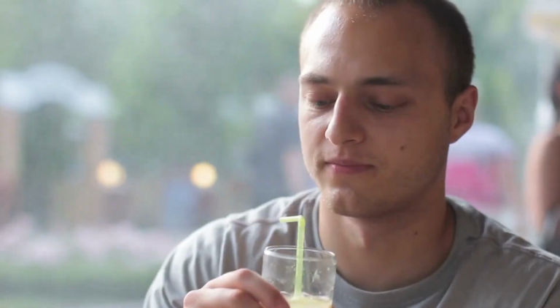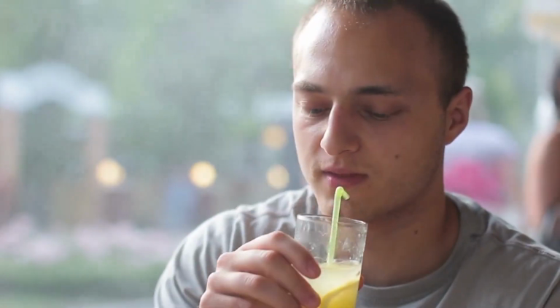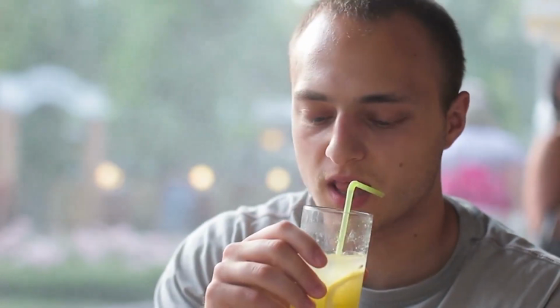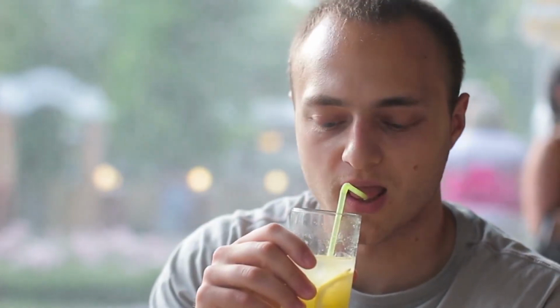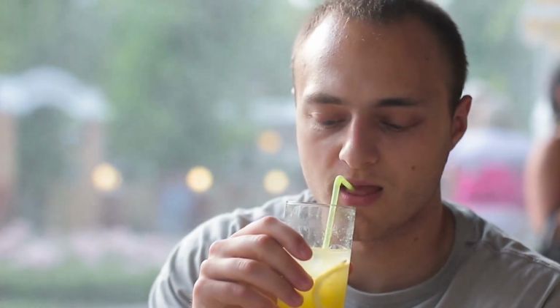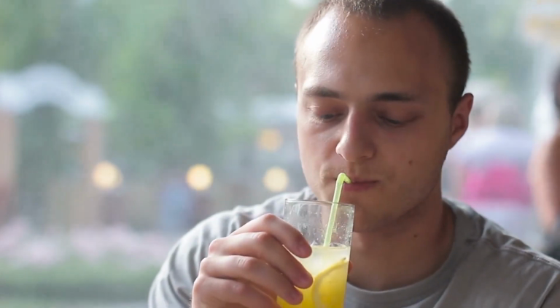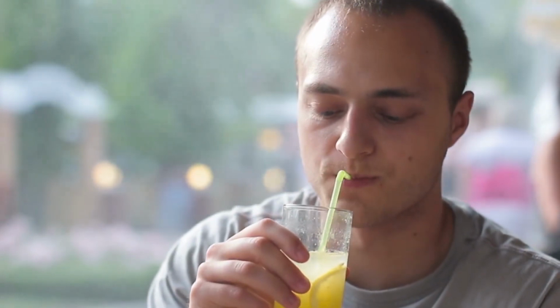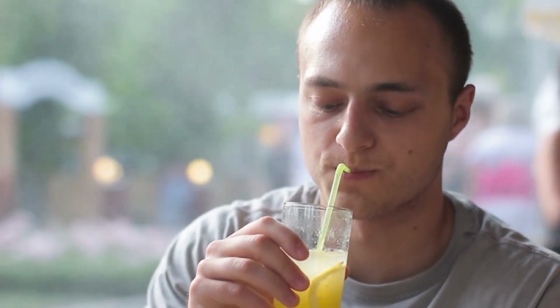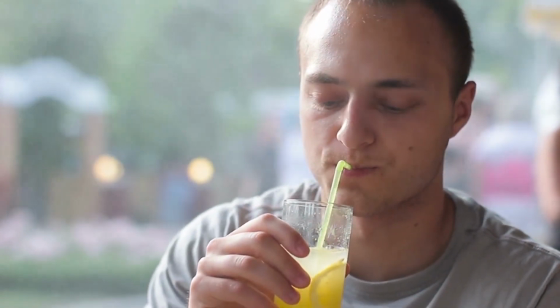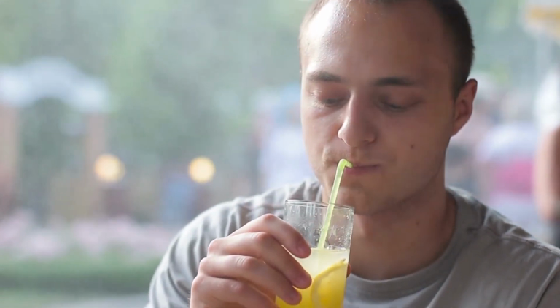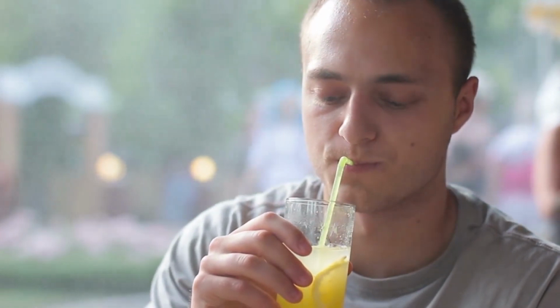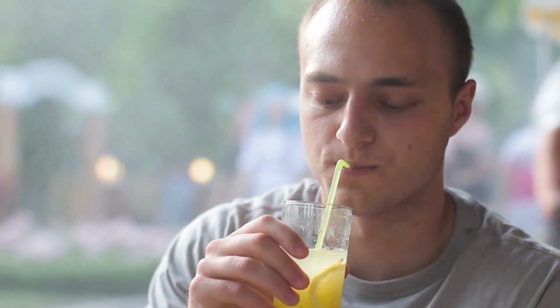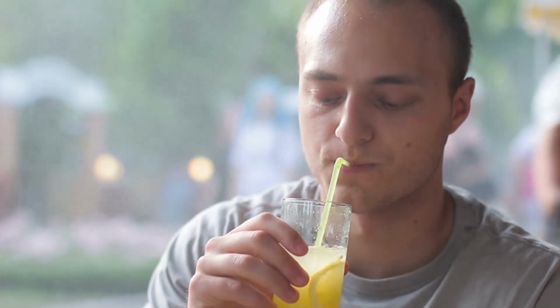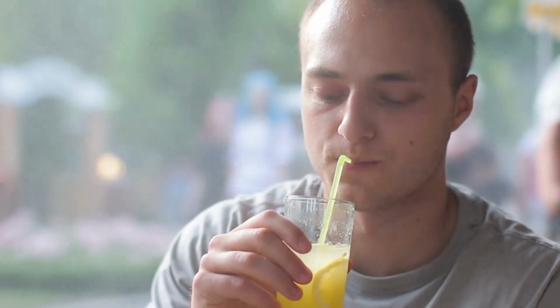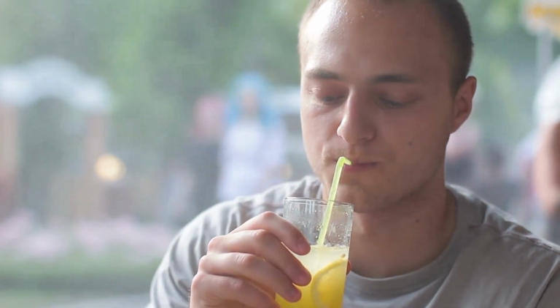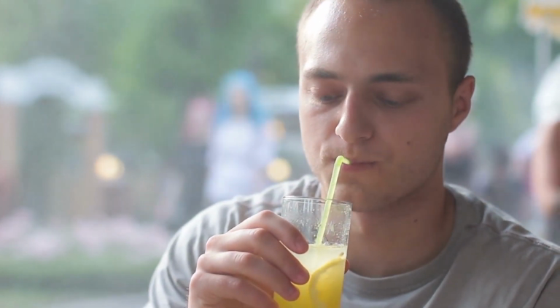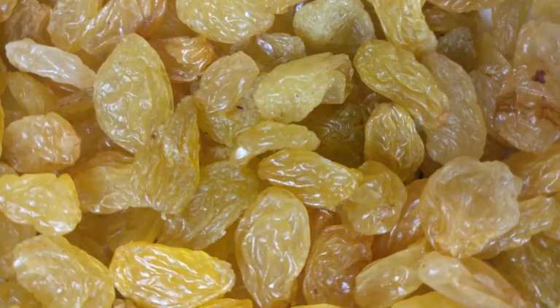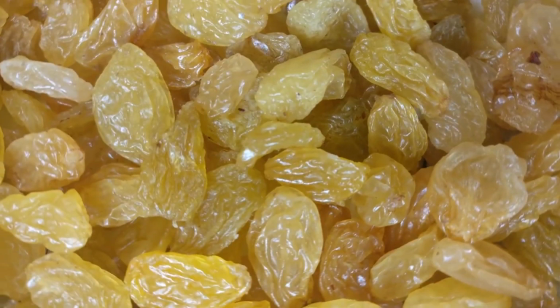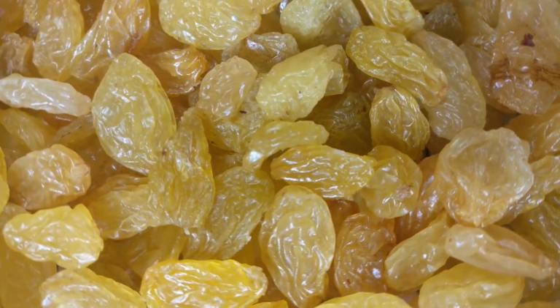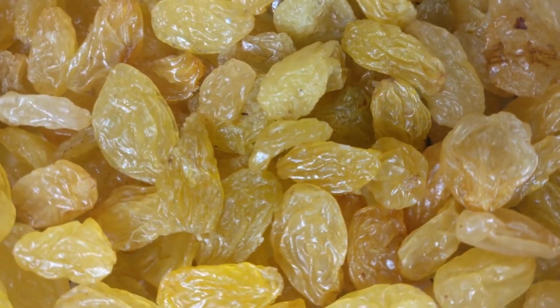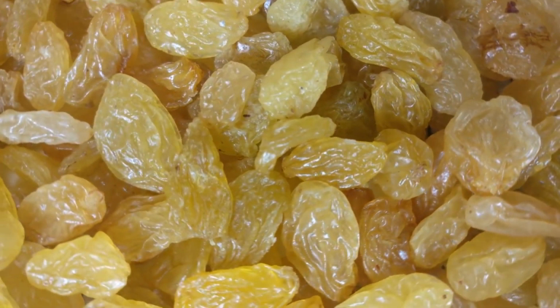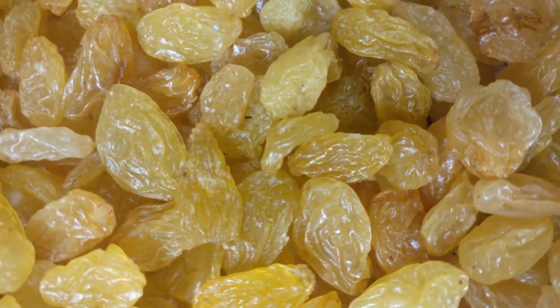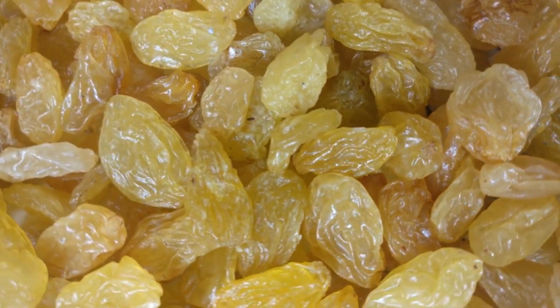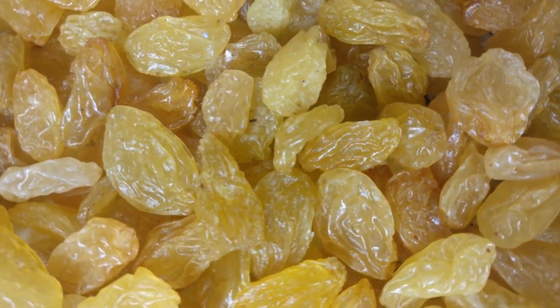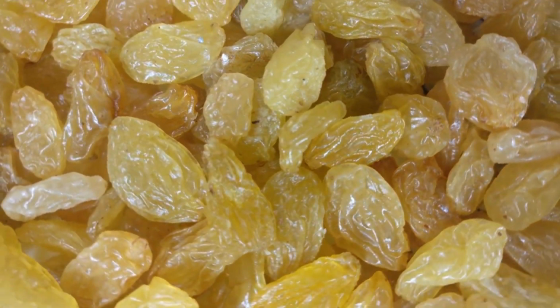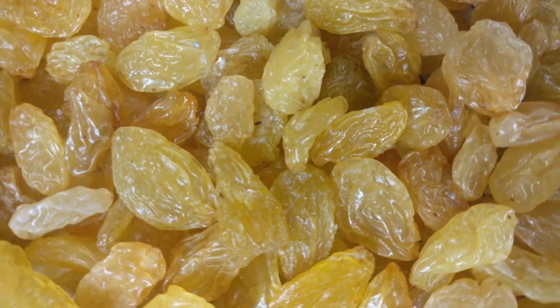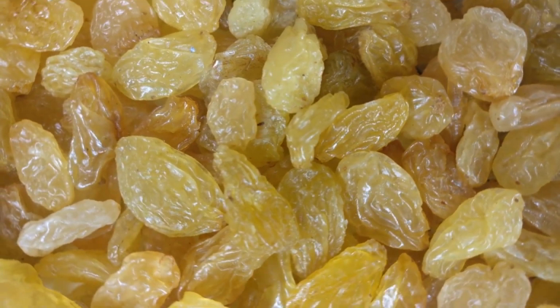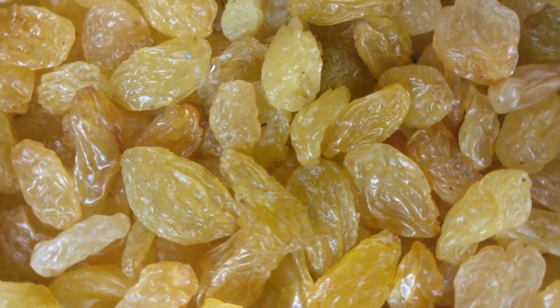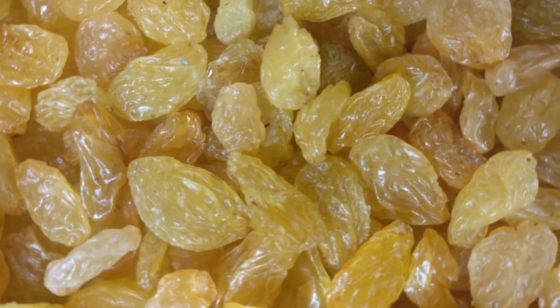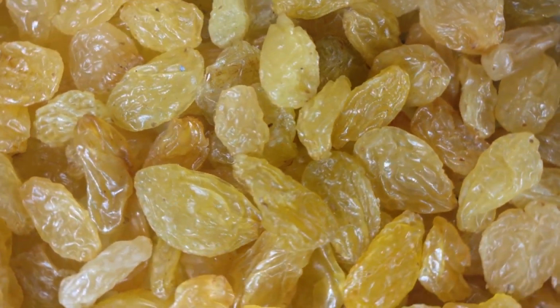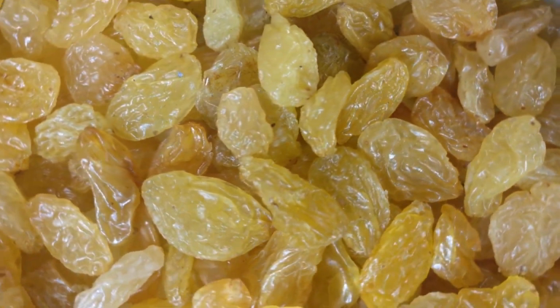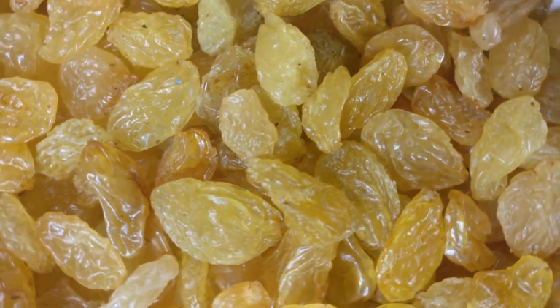If the taste of water gets old, try lemon or lime water, soaked overnight raisin water, or goji berry water.